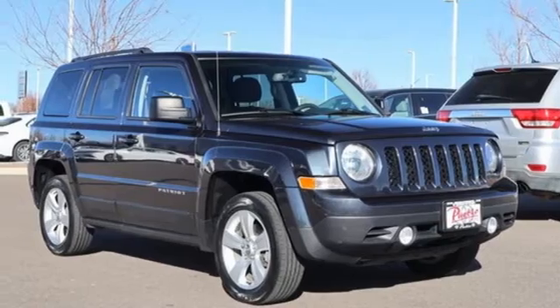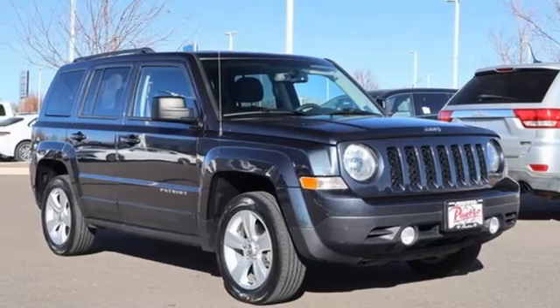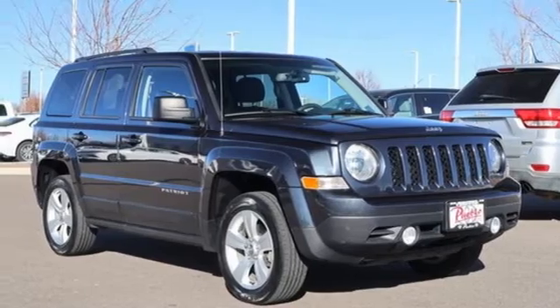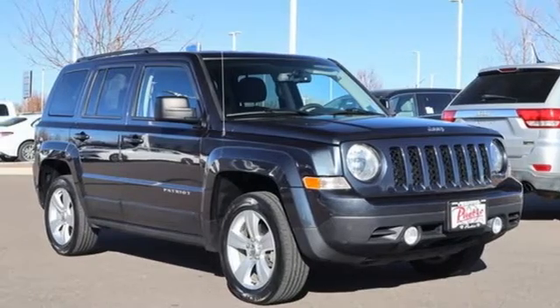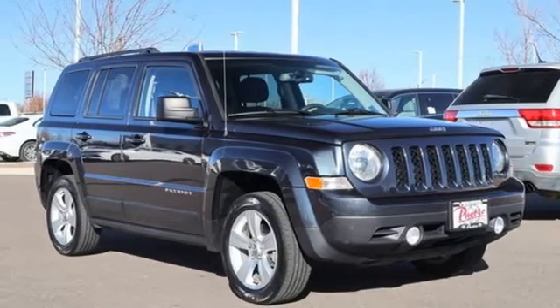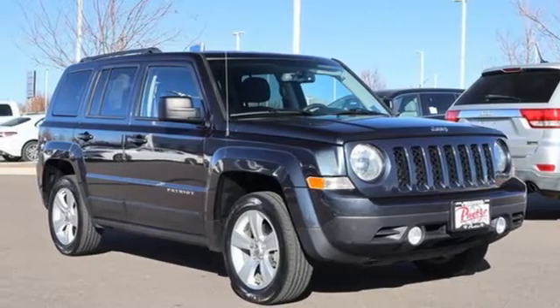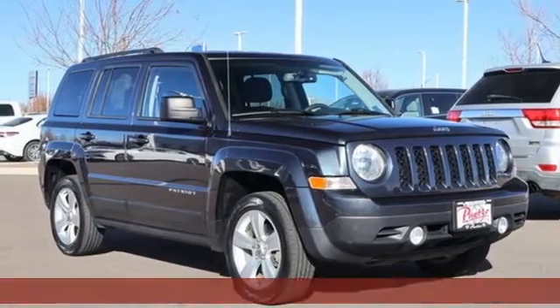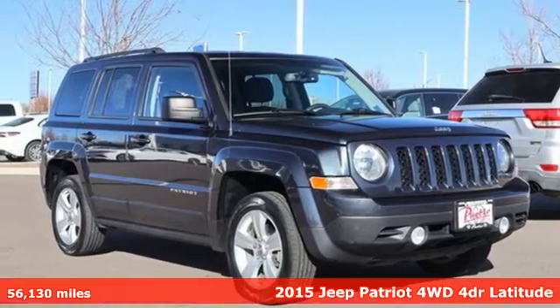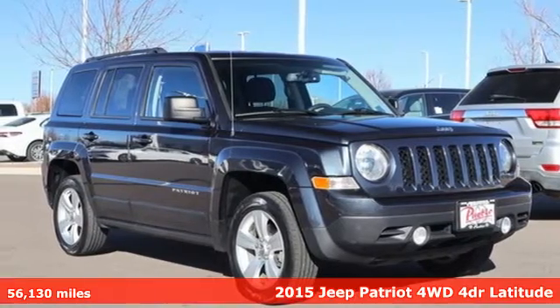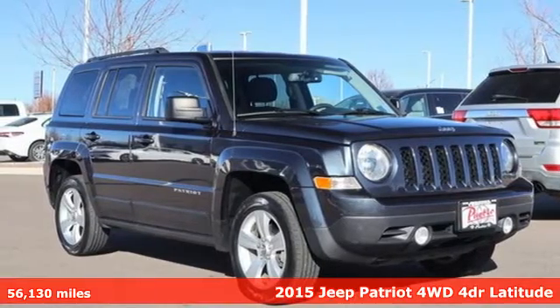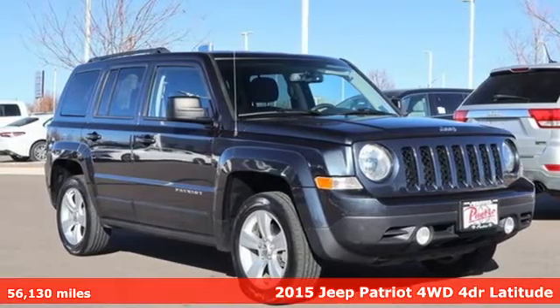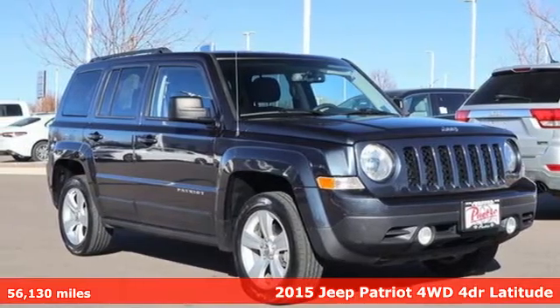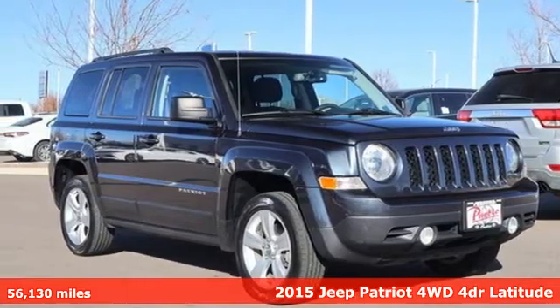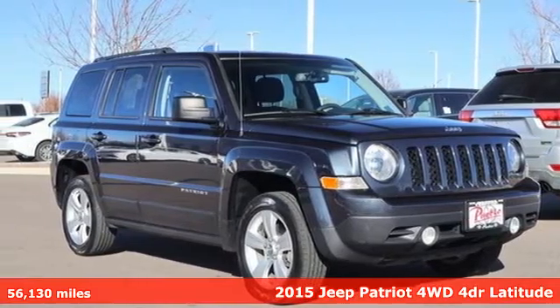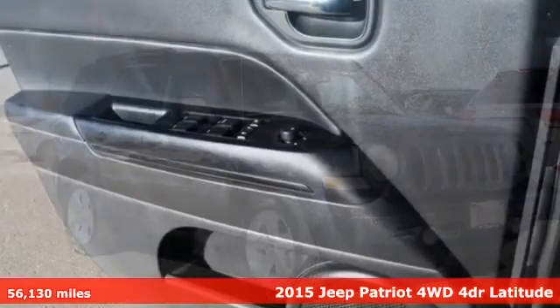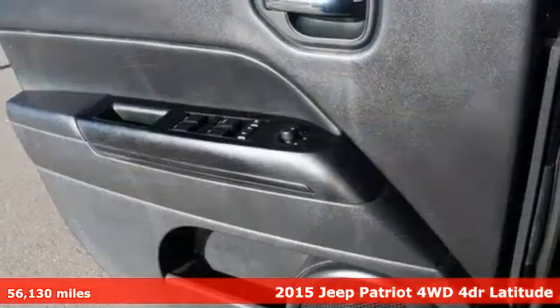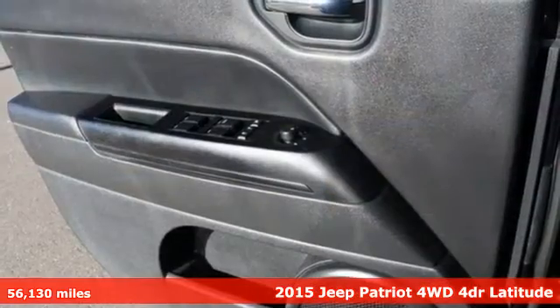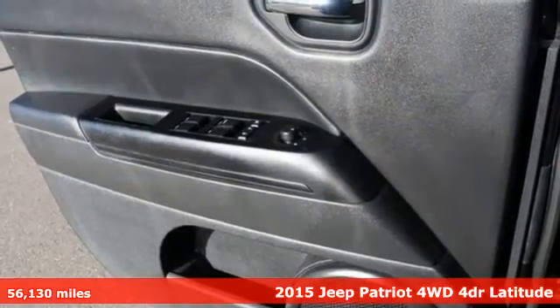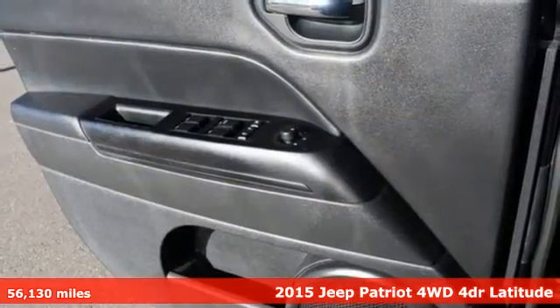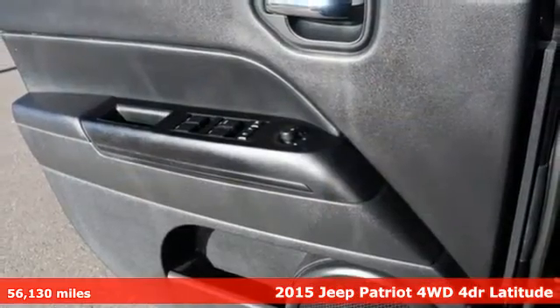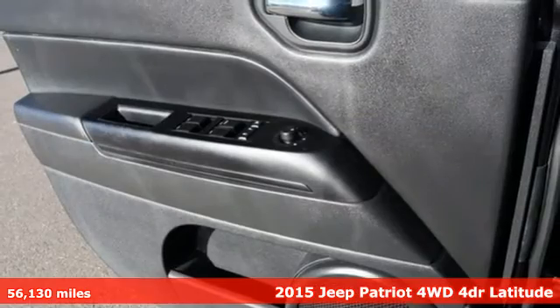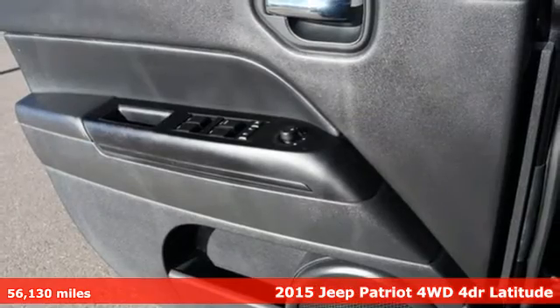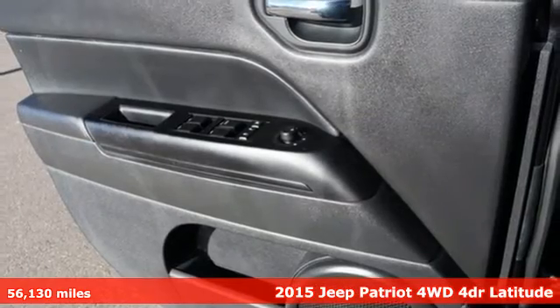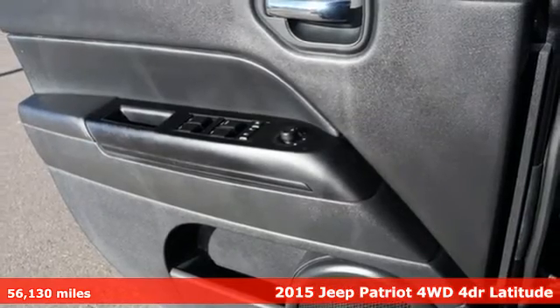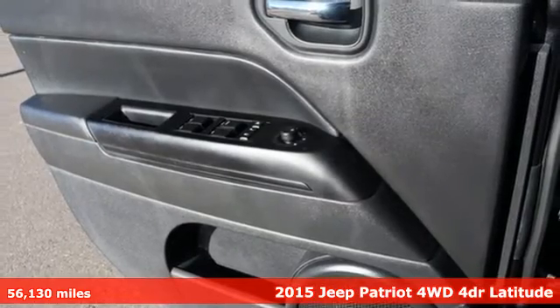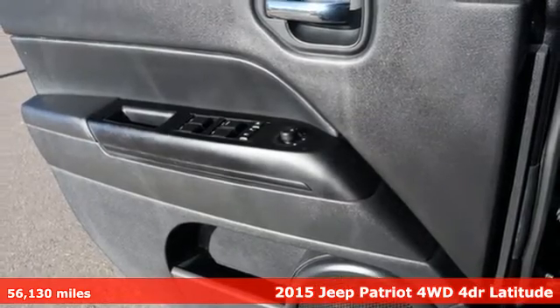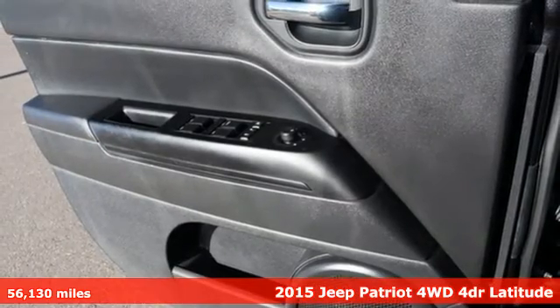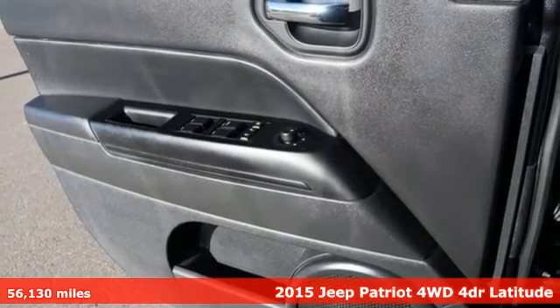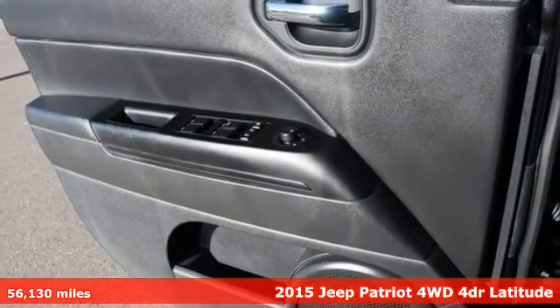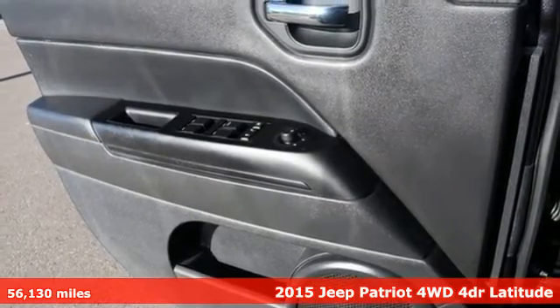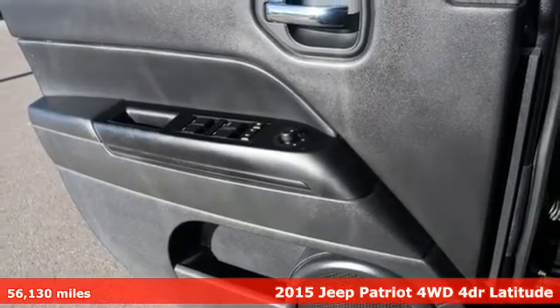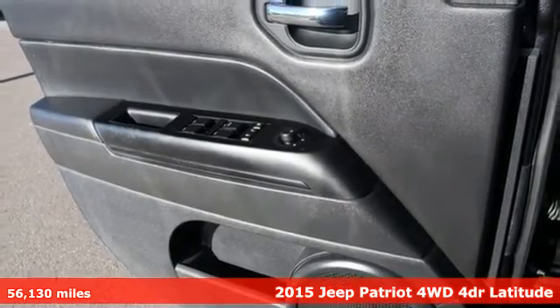It's a 2015 Jeep Patriot. This is an SUV with a restless spirit for adventure and fun.